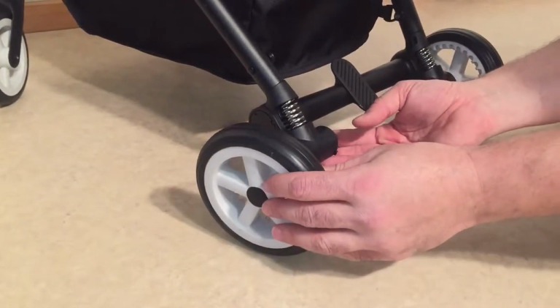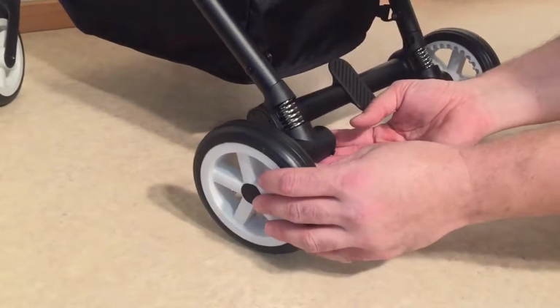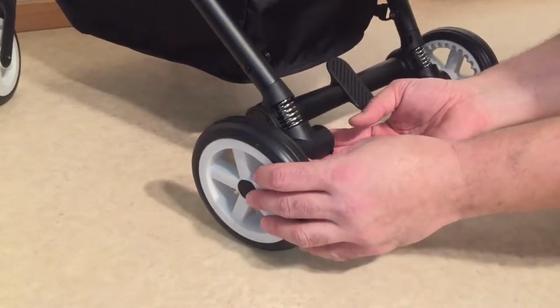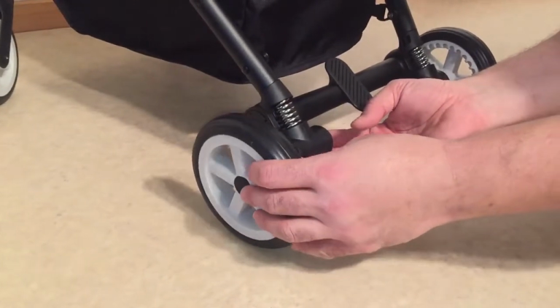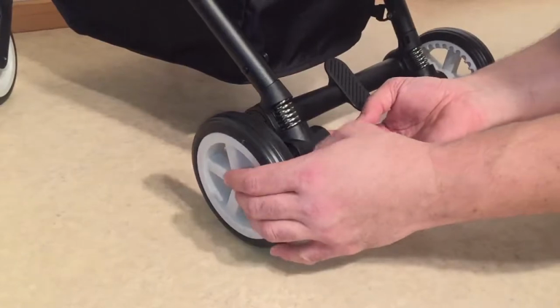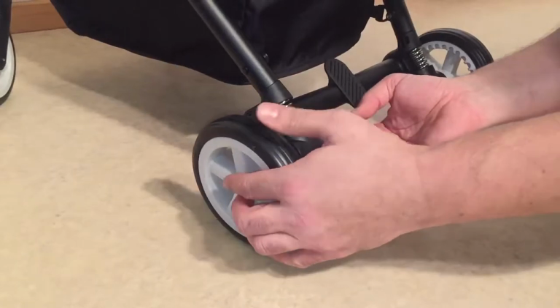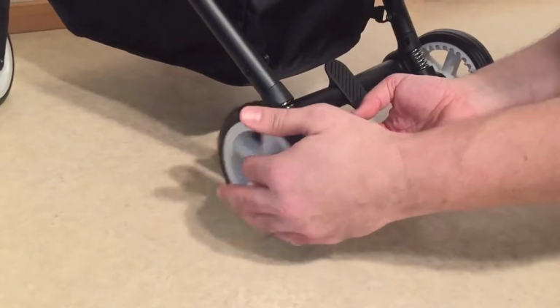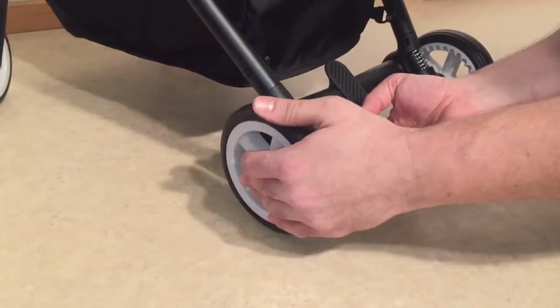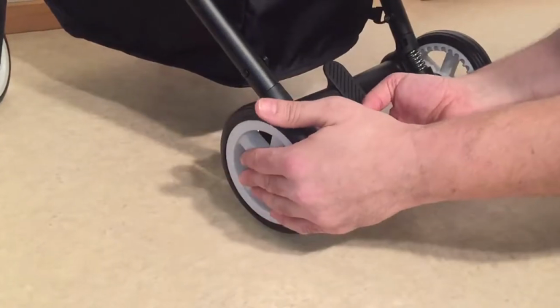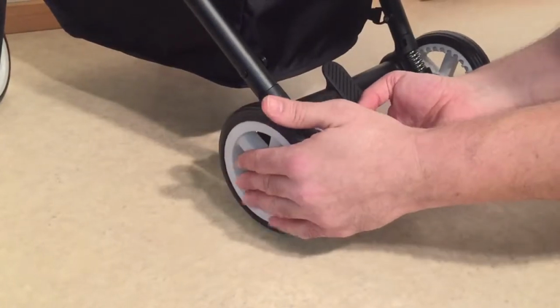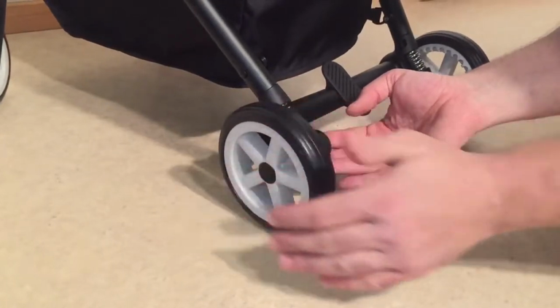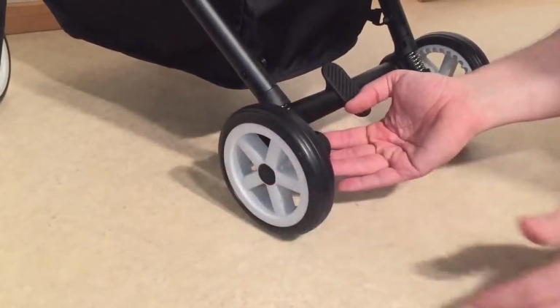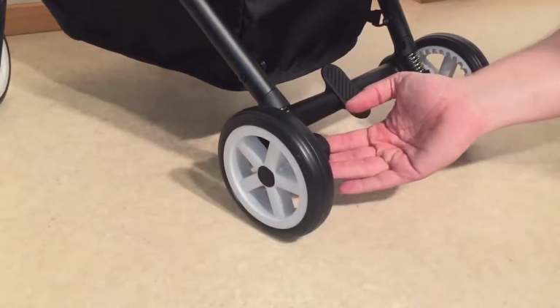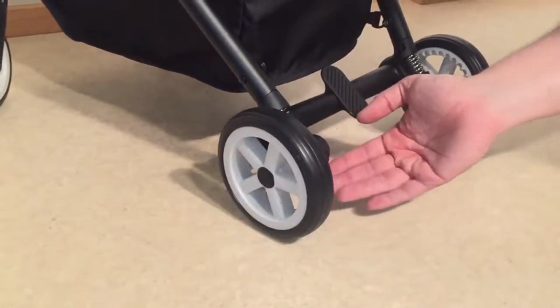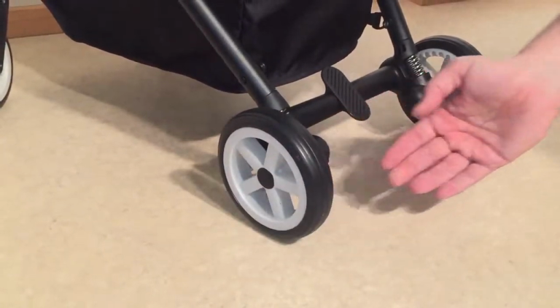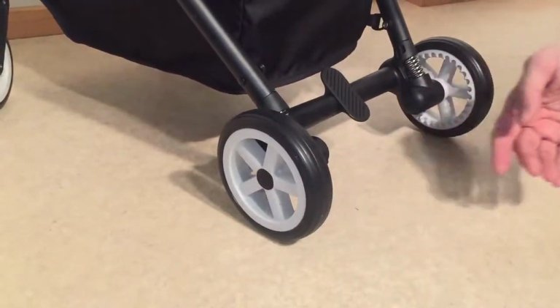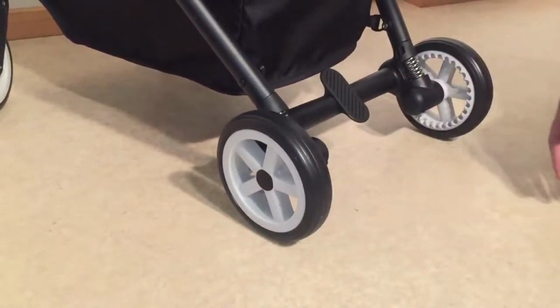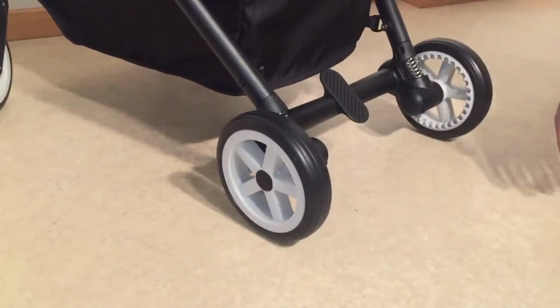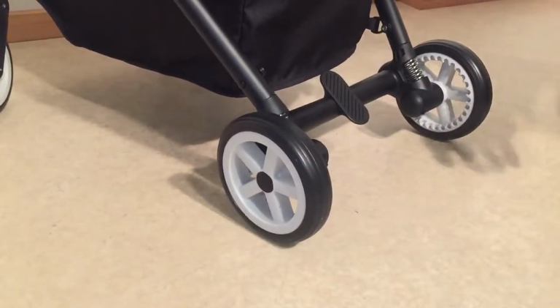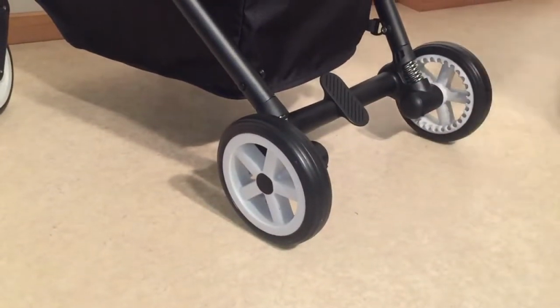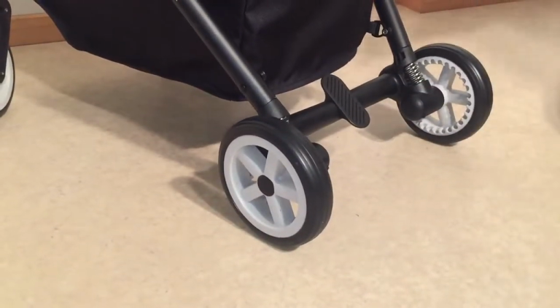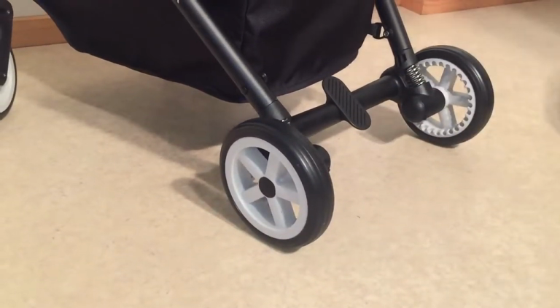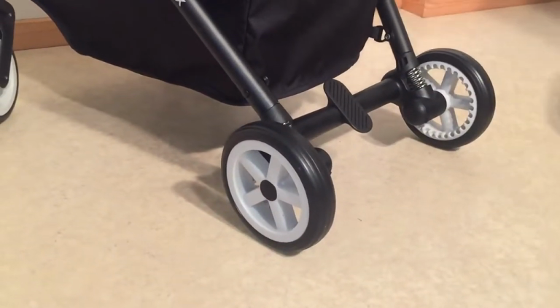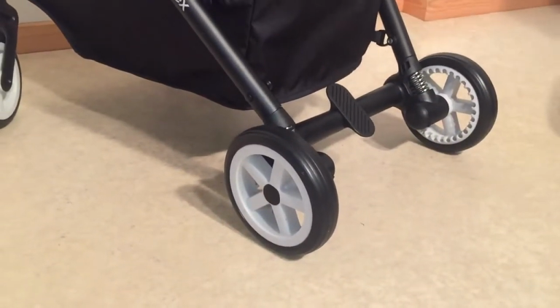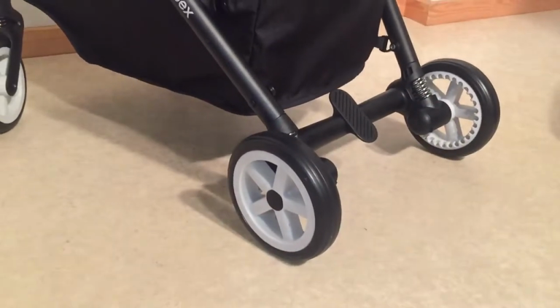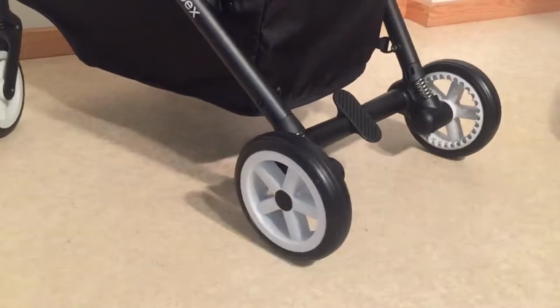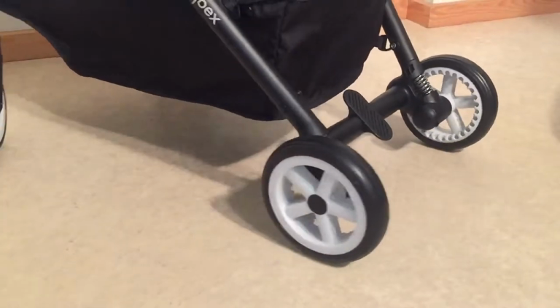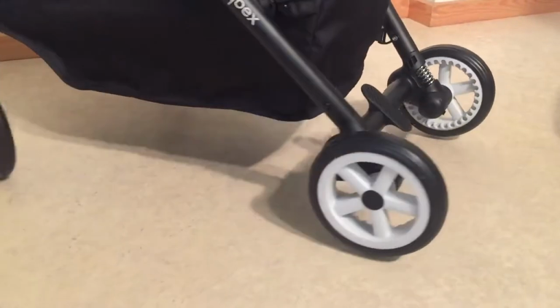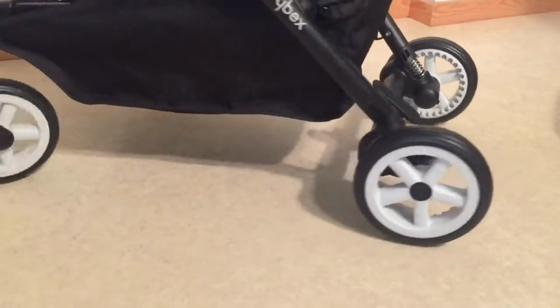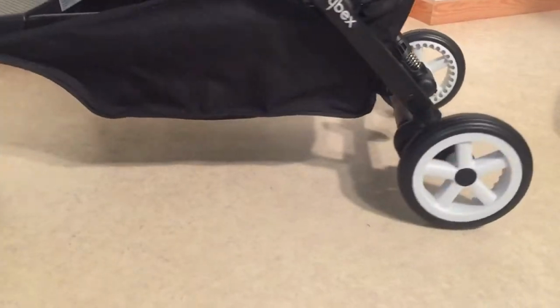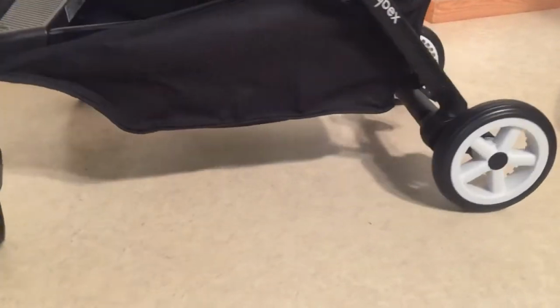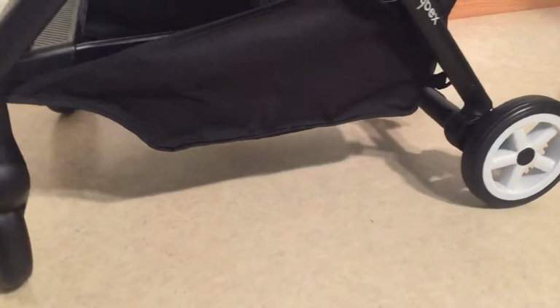In order to put the wheel back, it's just a matter of slapping it back into place. For the front wheels, you will need either a butter knife or a flathead screwdriver.